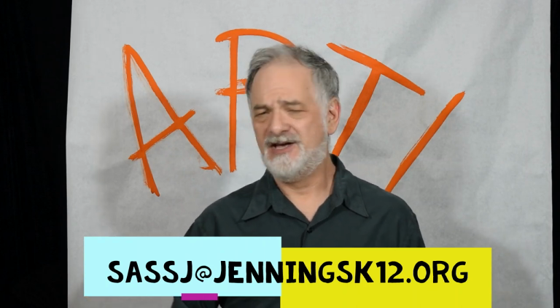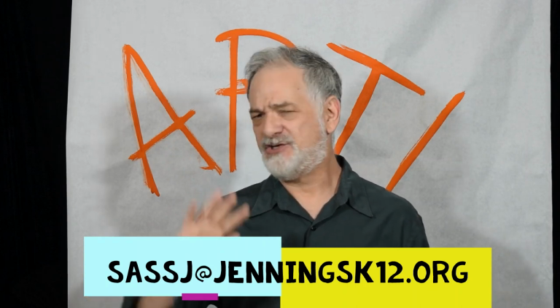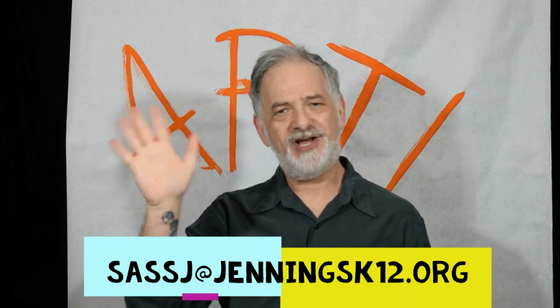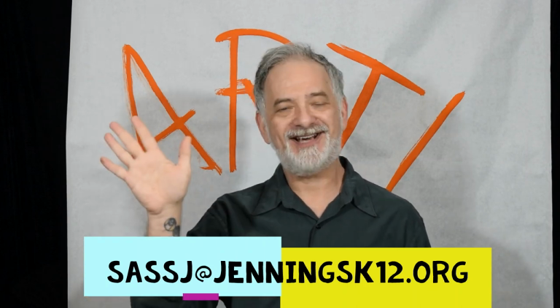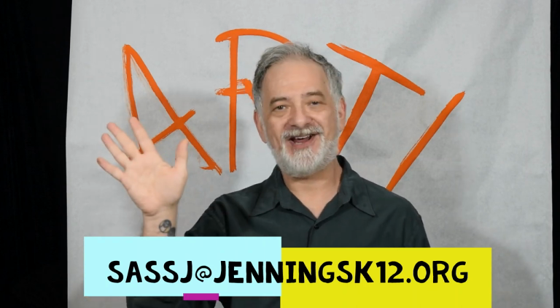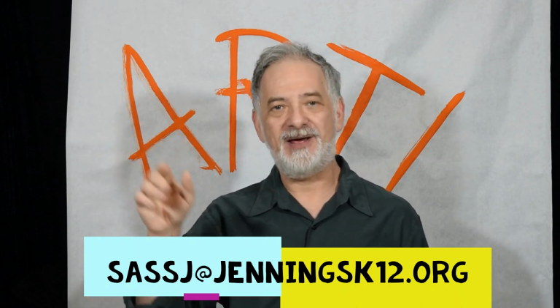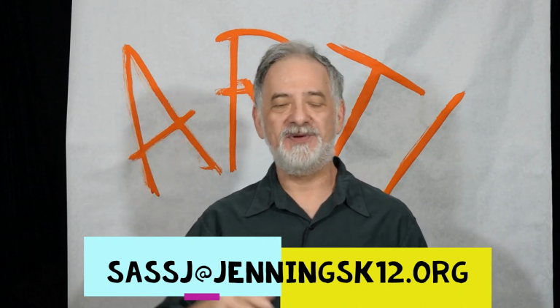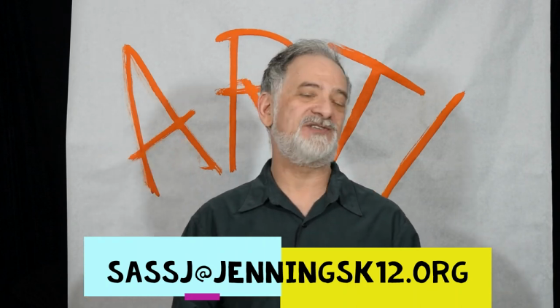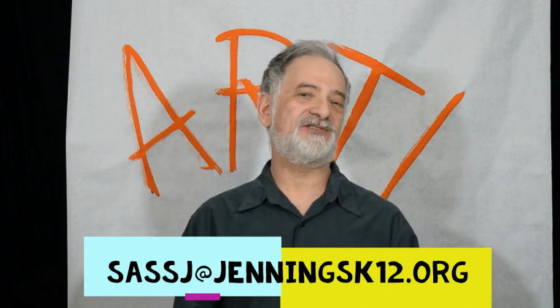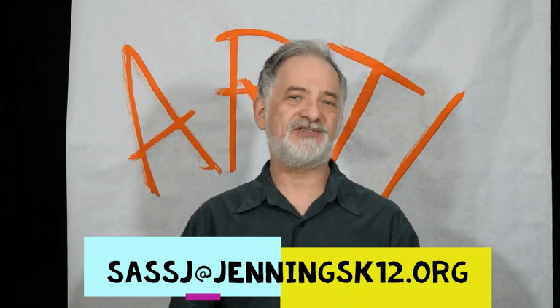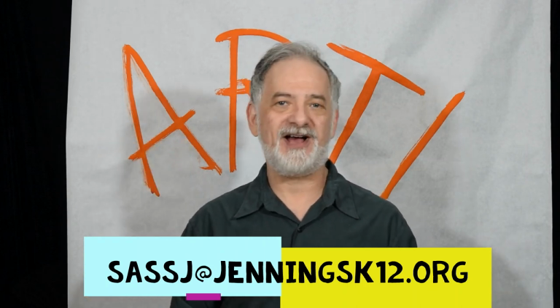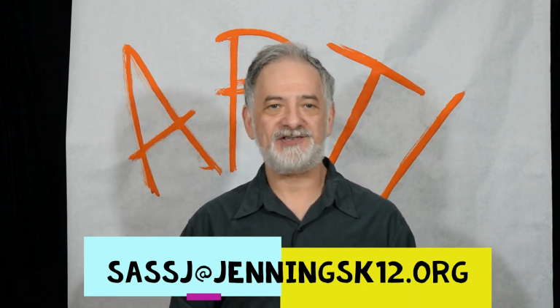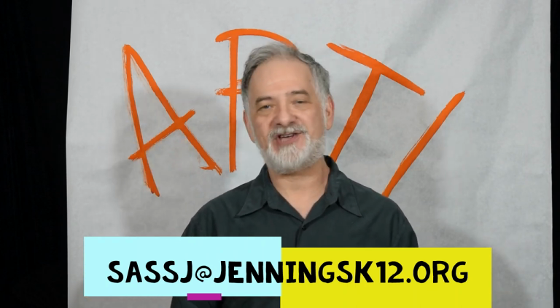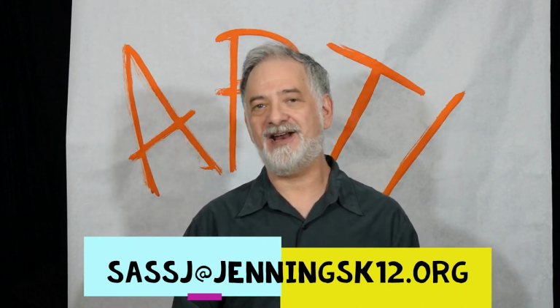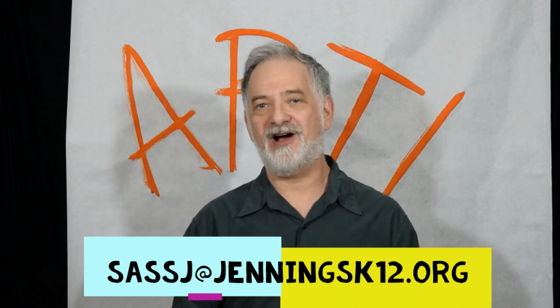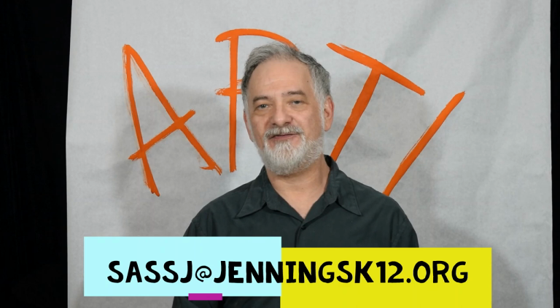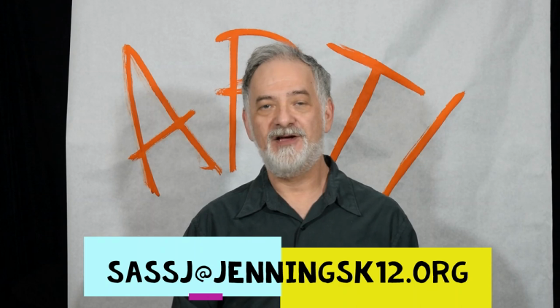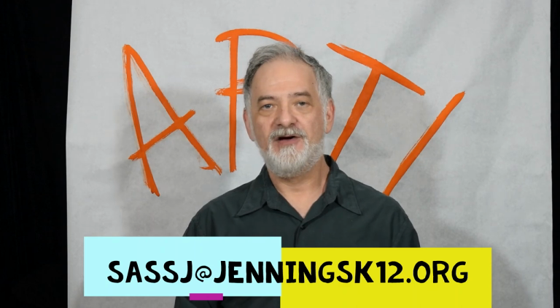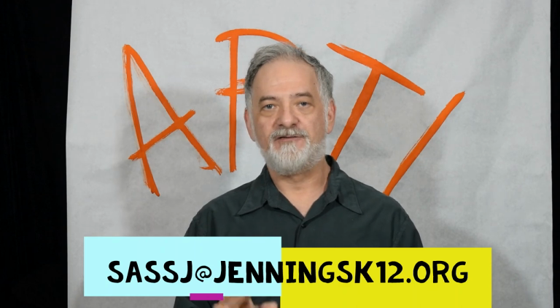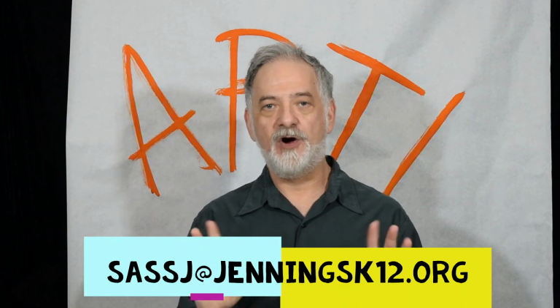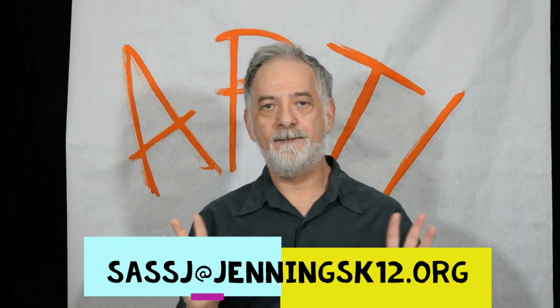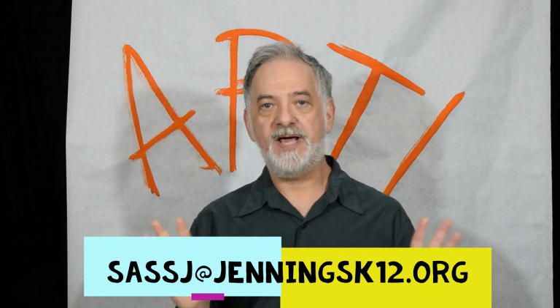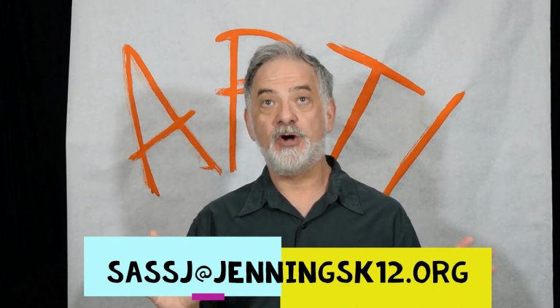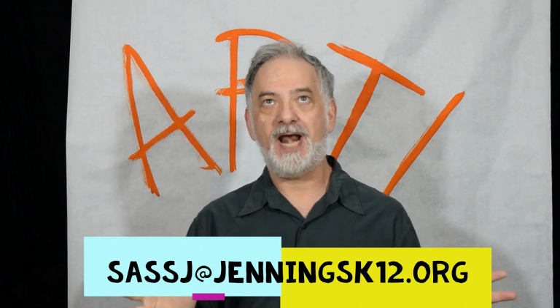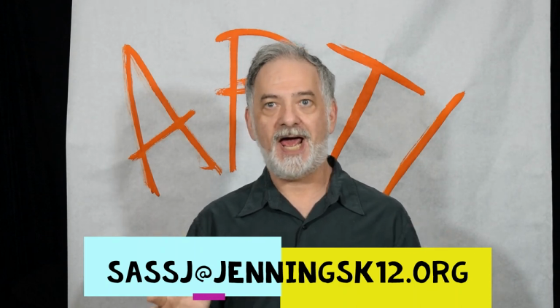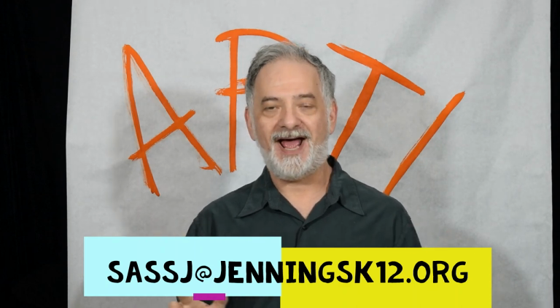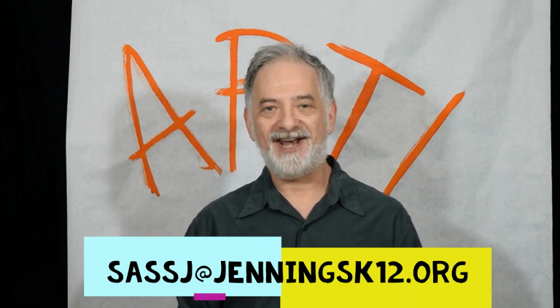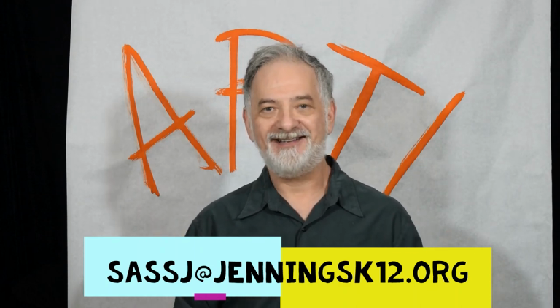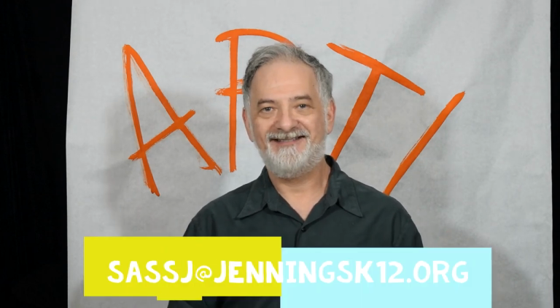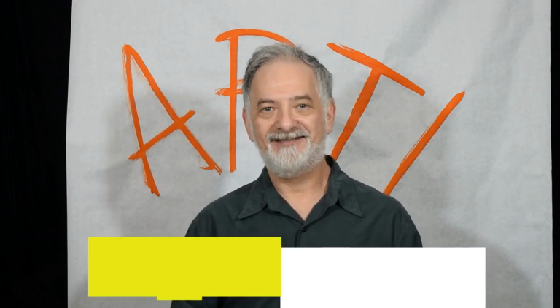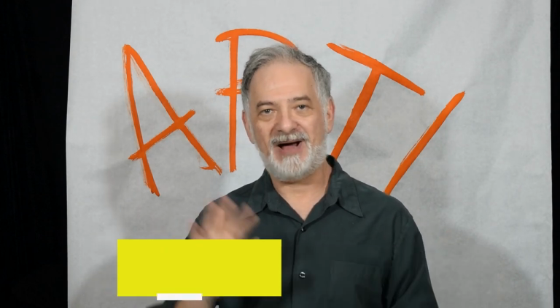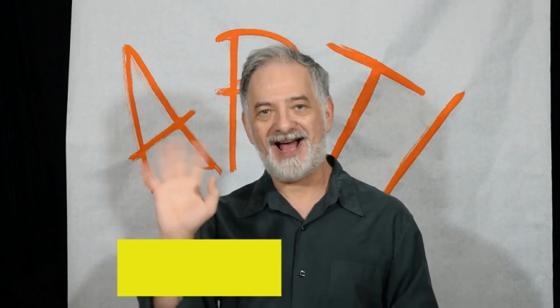See you next time. This is Mr. Sass, signing off from internet land. Bye-bye.